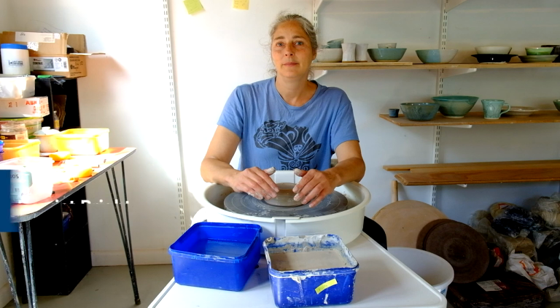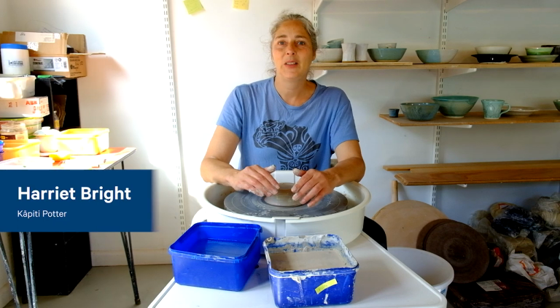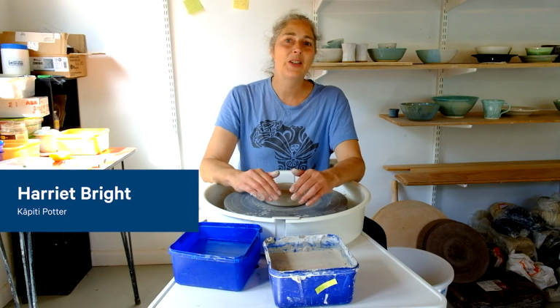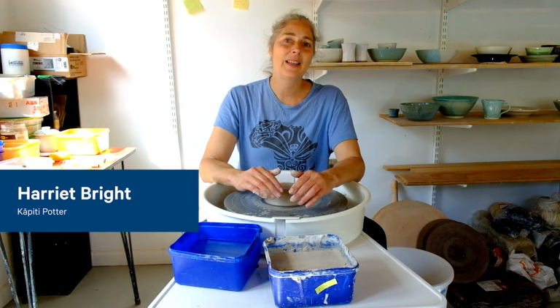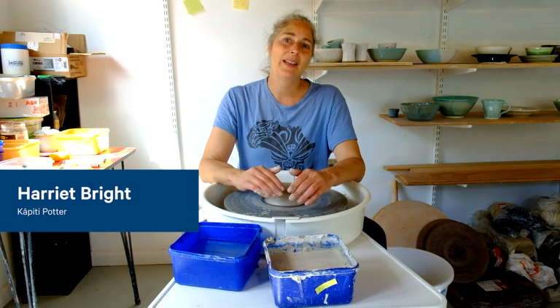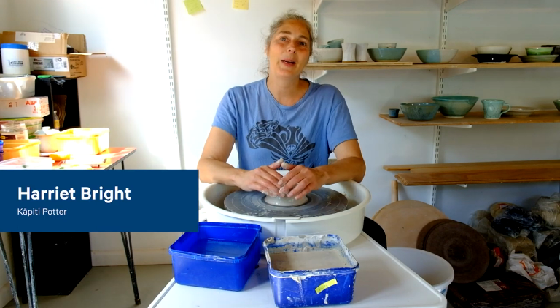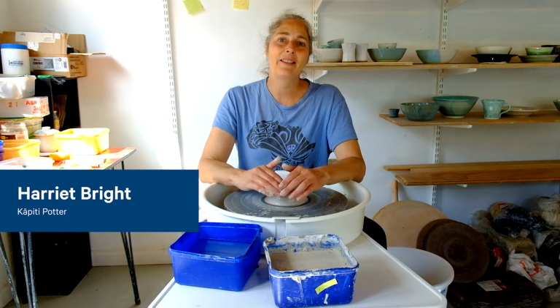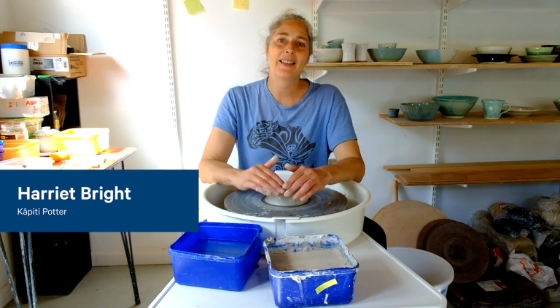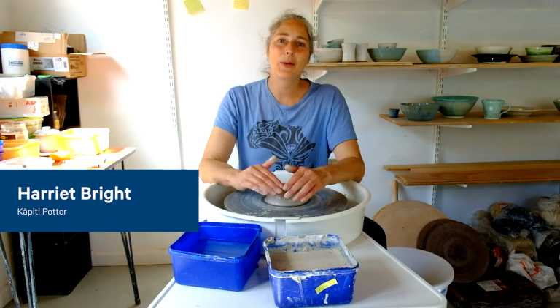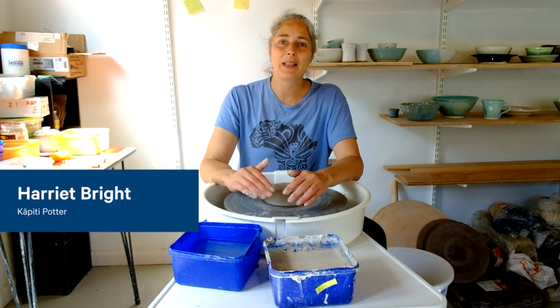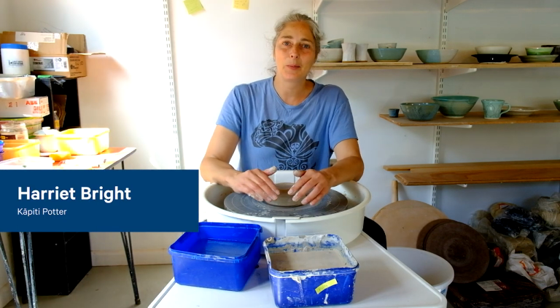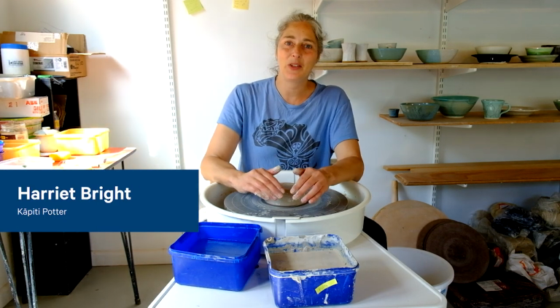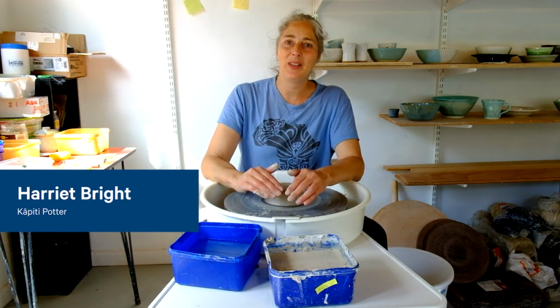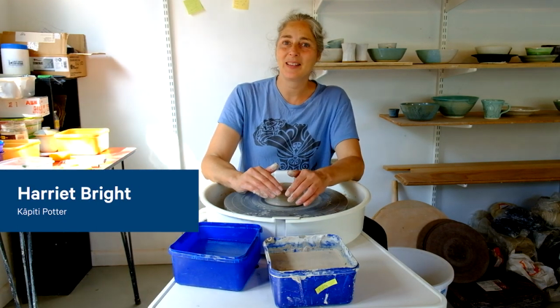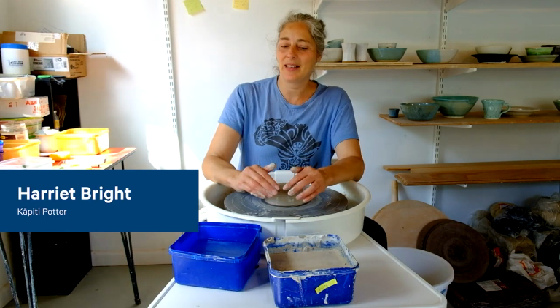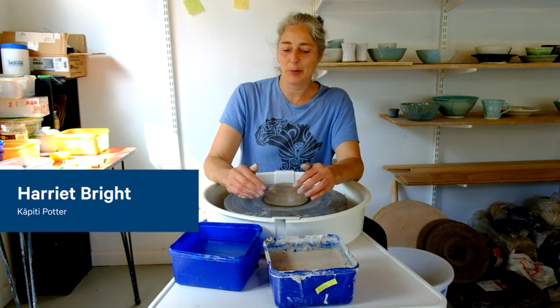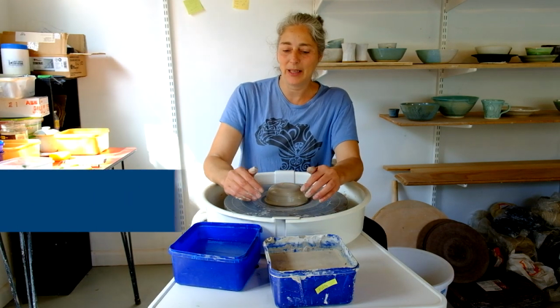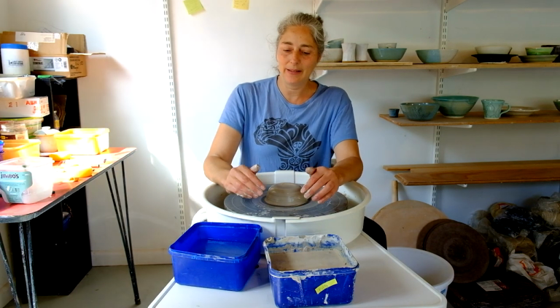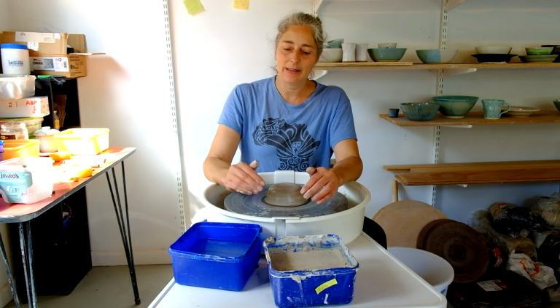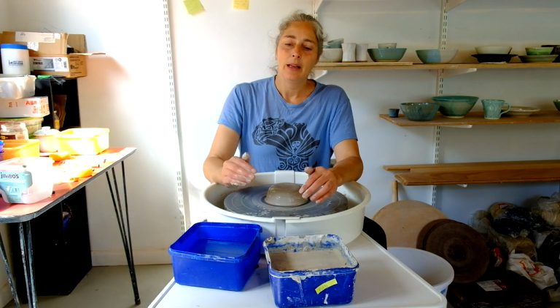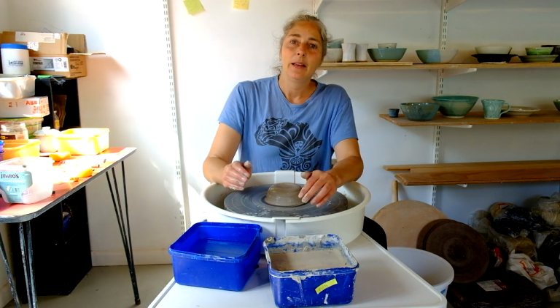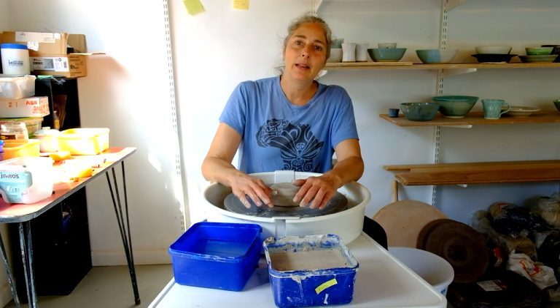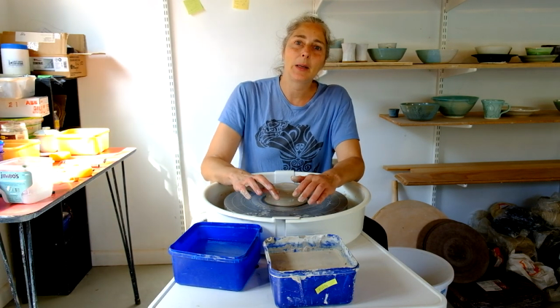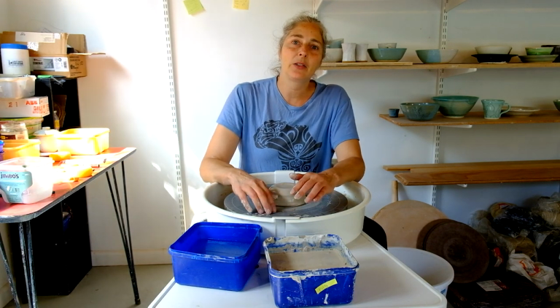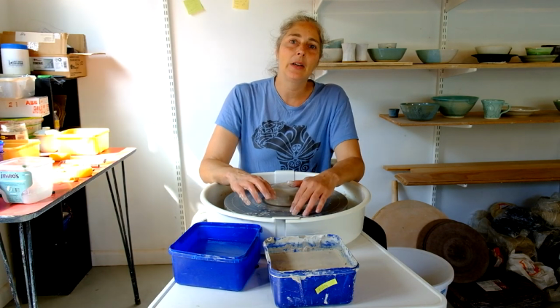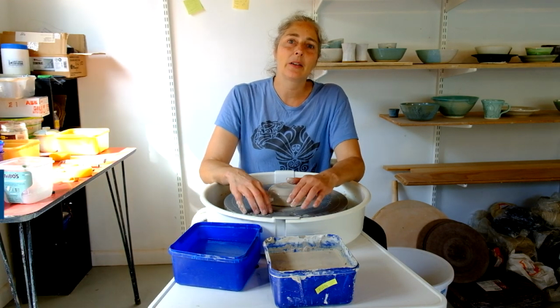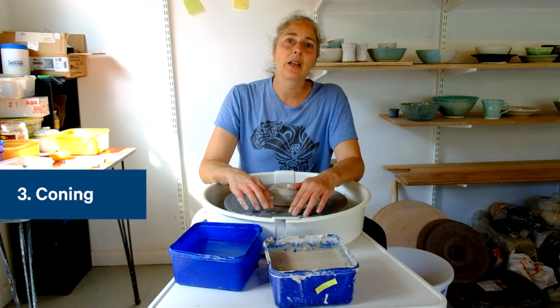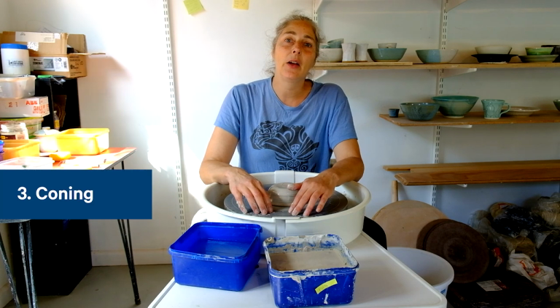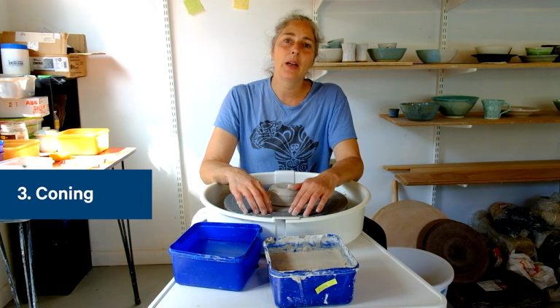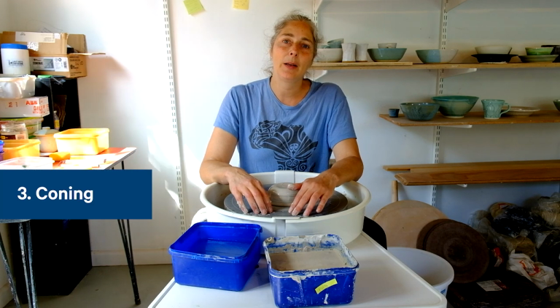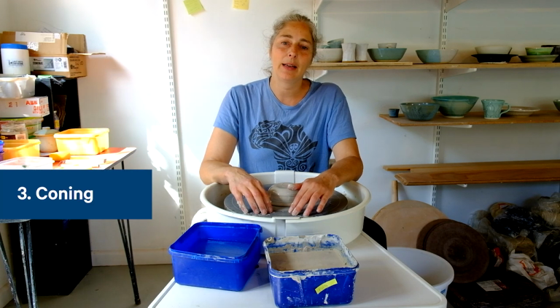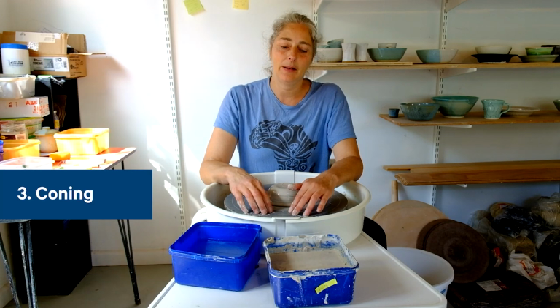Kia ora, I'm Harriet, welcome students and everybody else. Today I'm going to show you how to cone up and down.